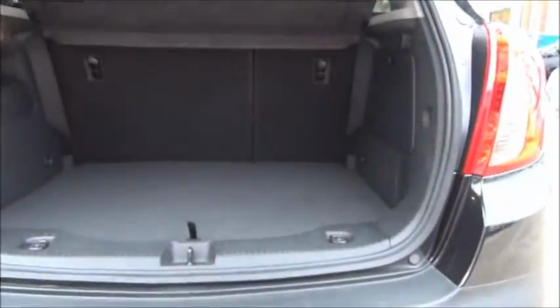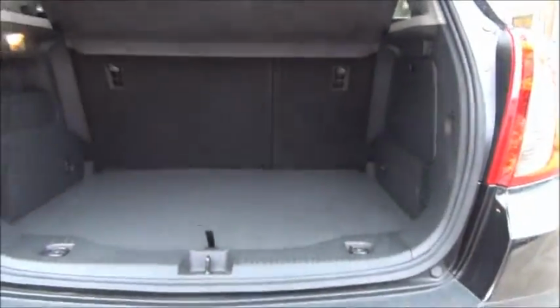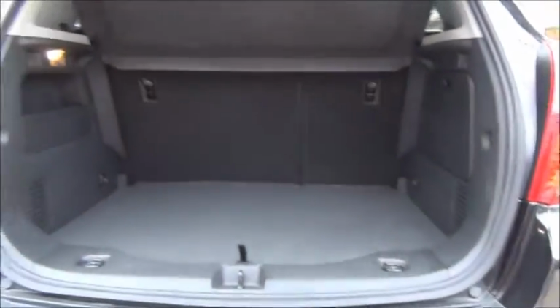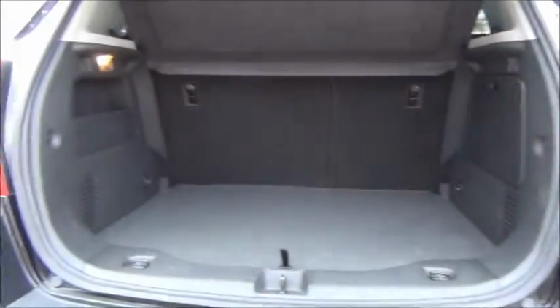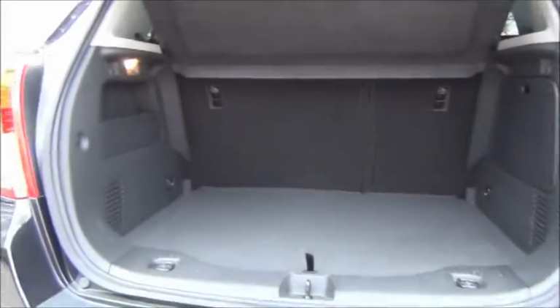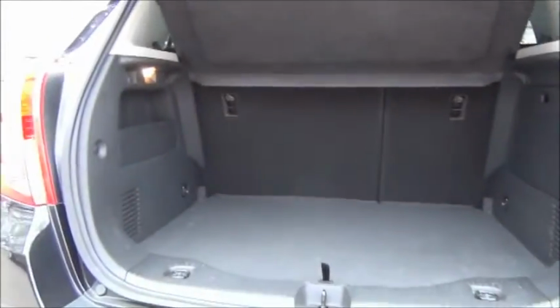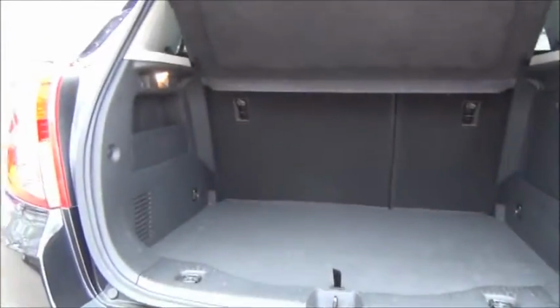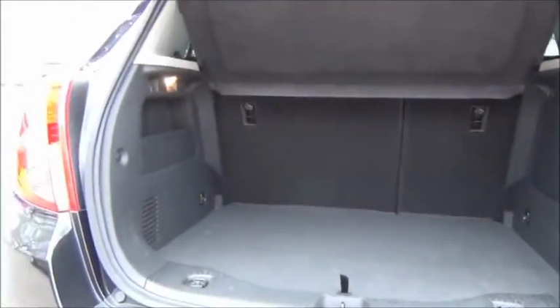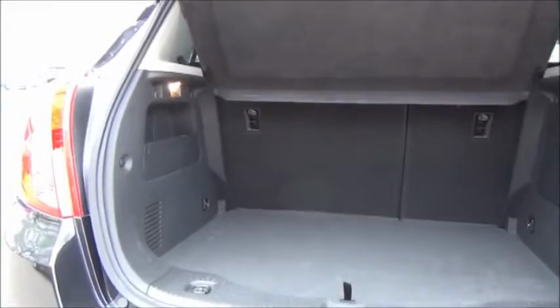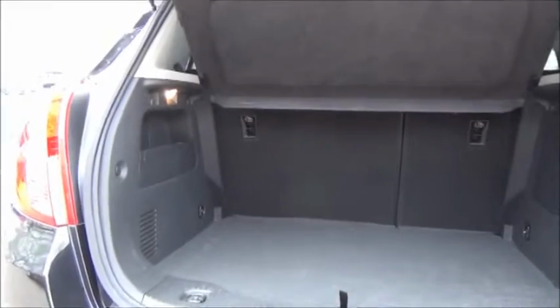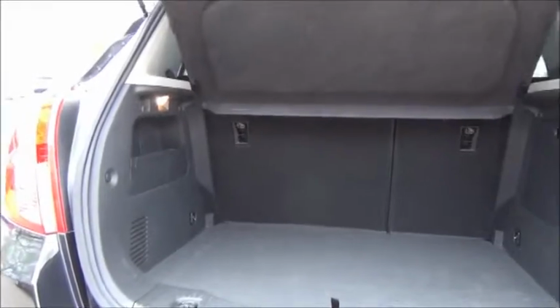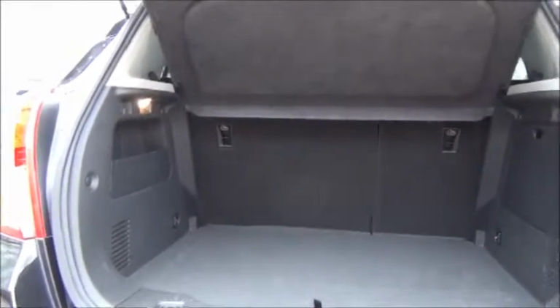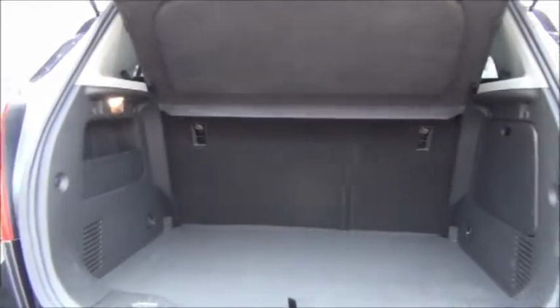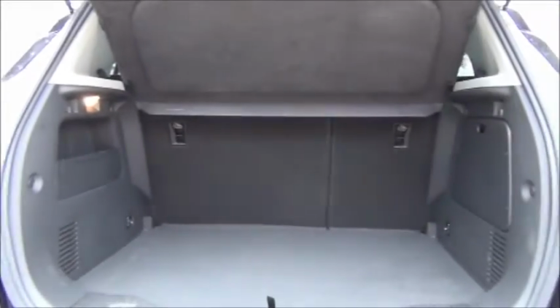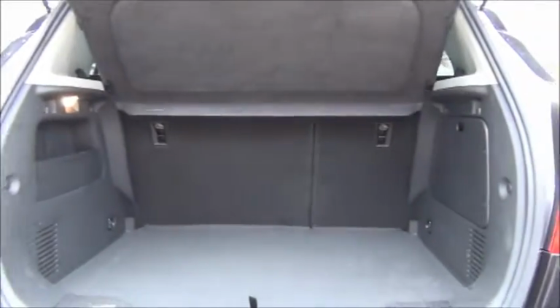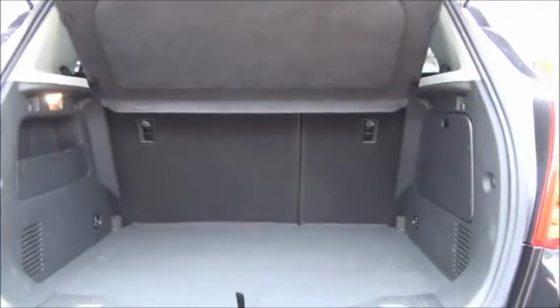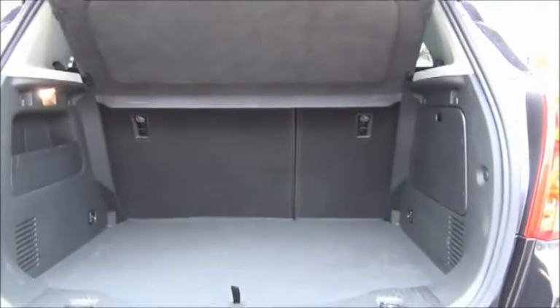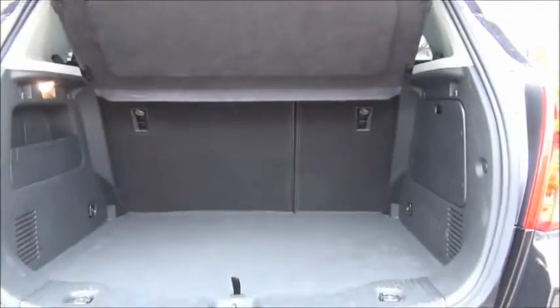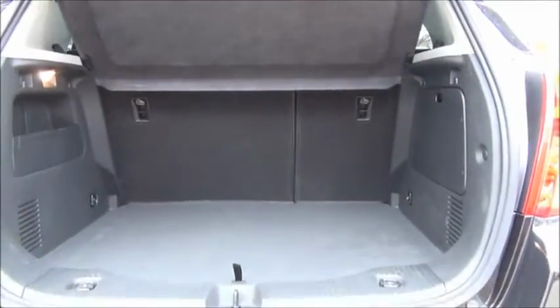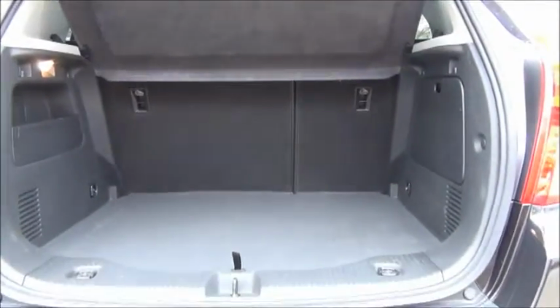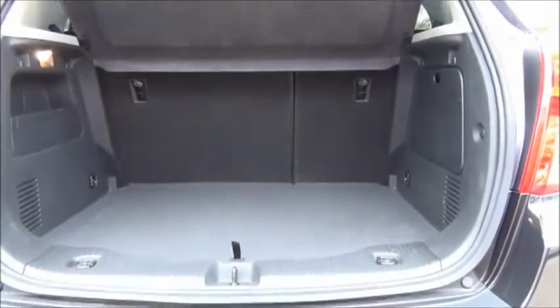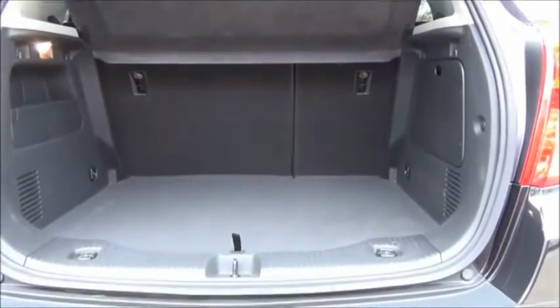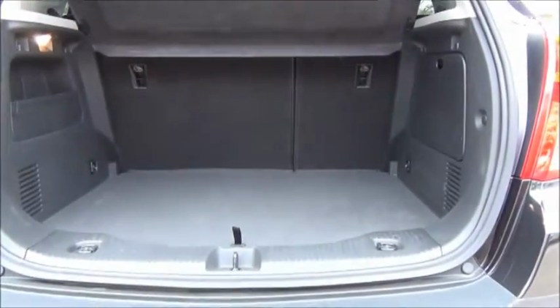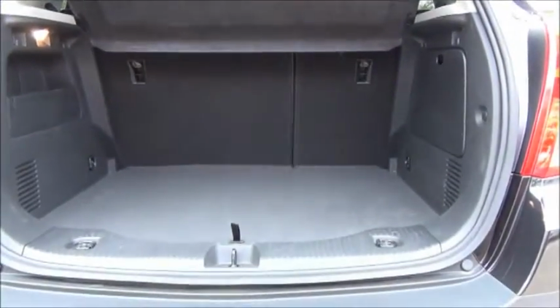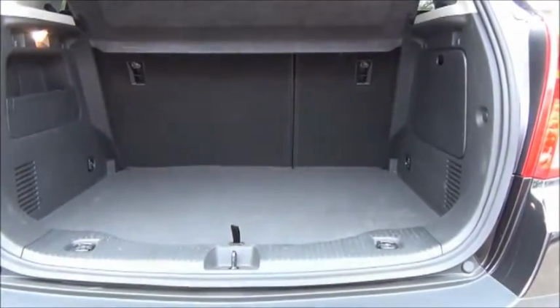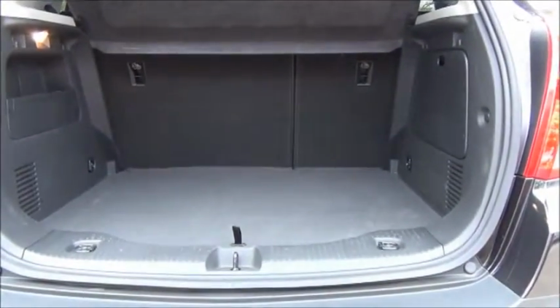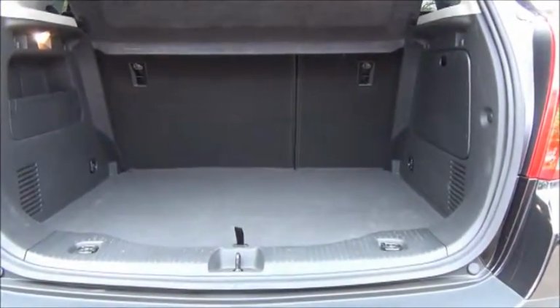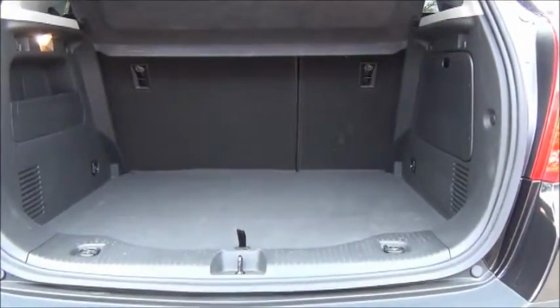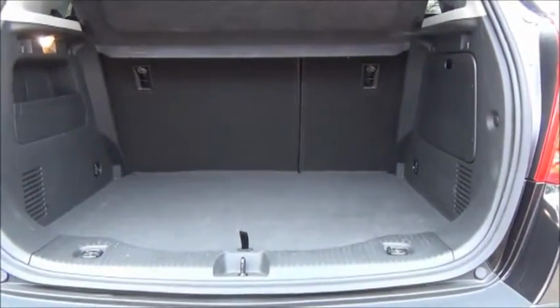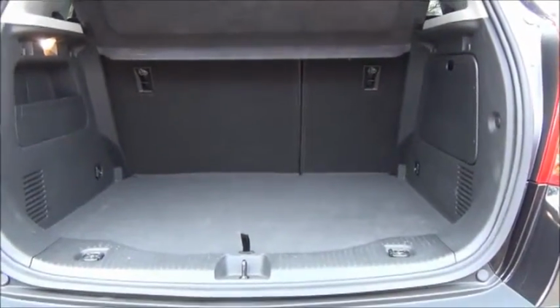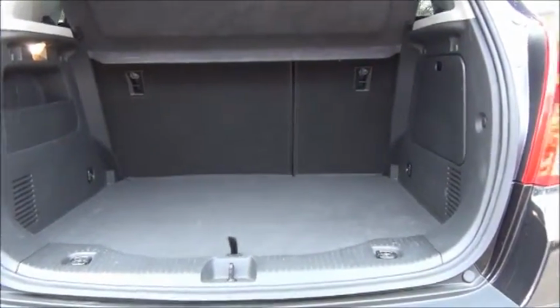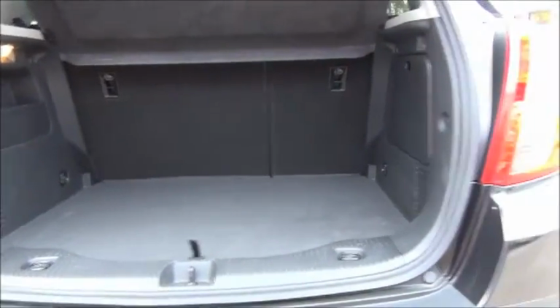As you can see we have a large boot area with a convenience light, with the rear seats folding in a 40-60 split for greater flexibility.